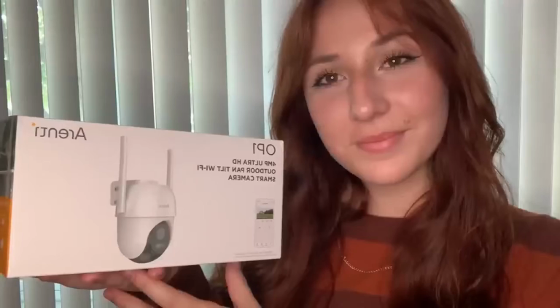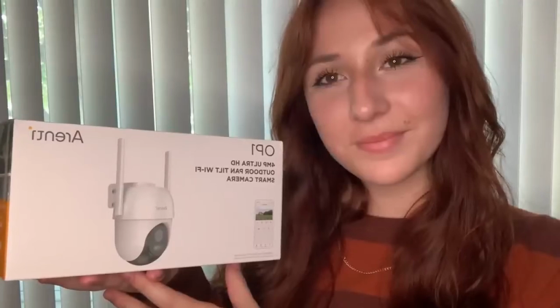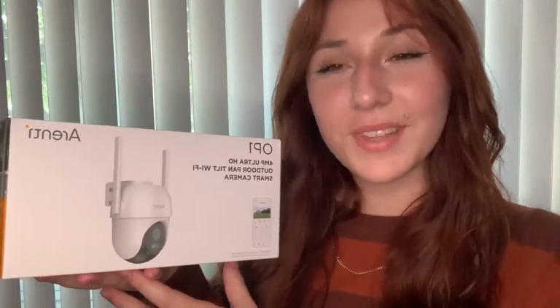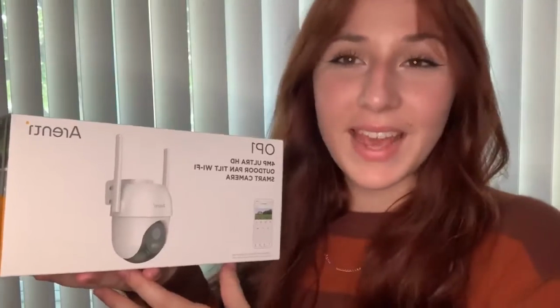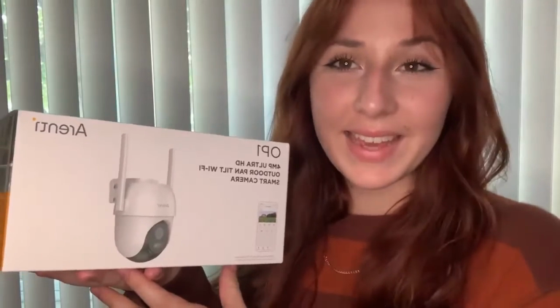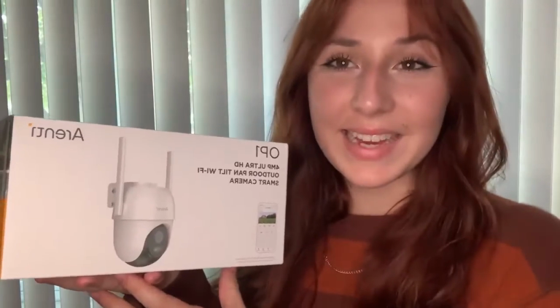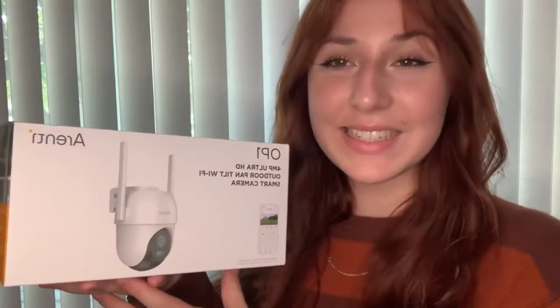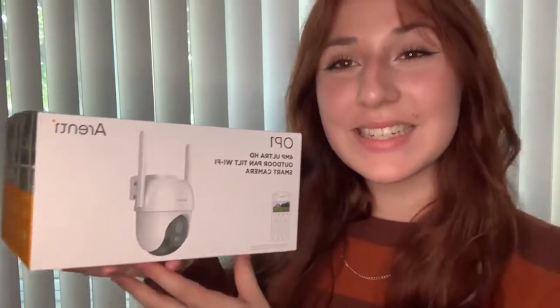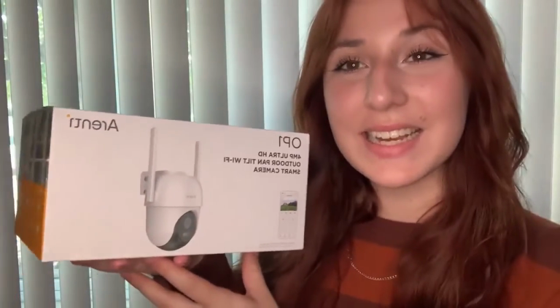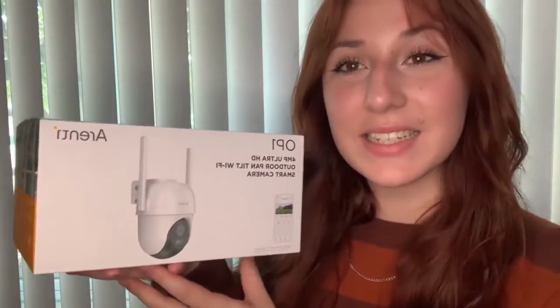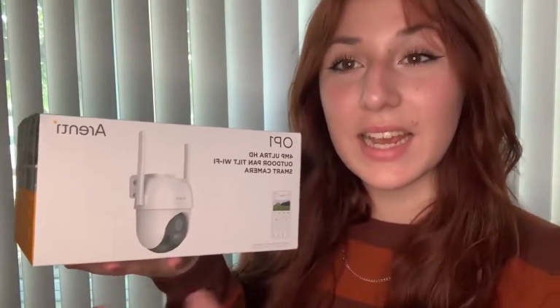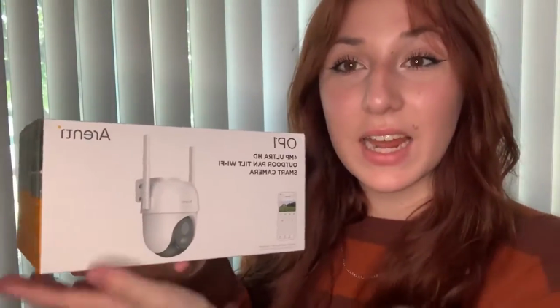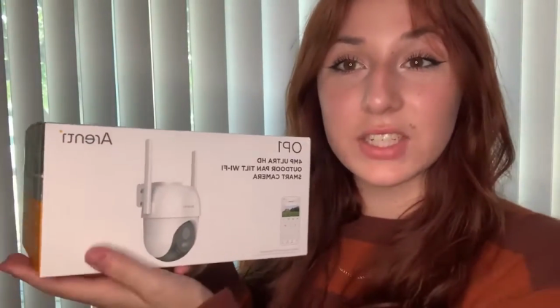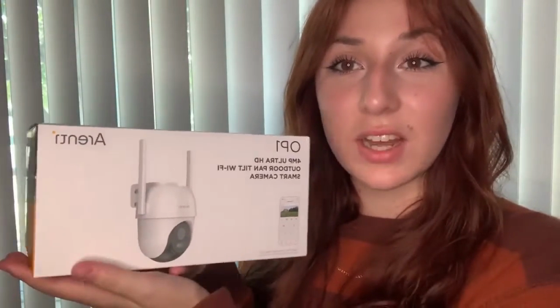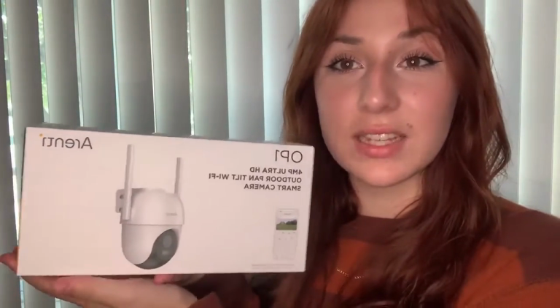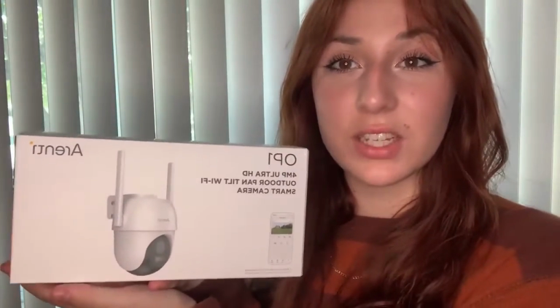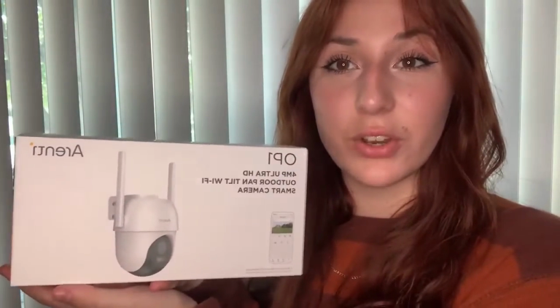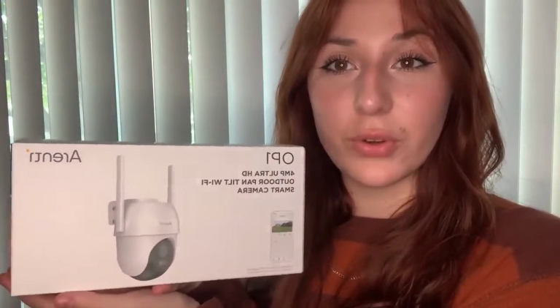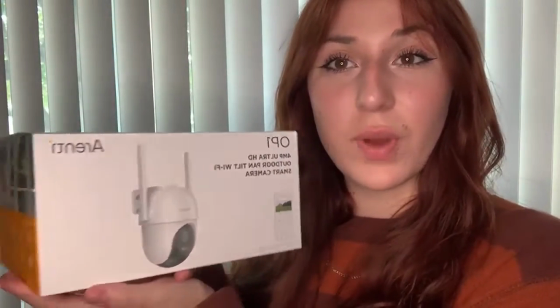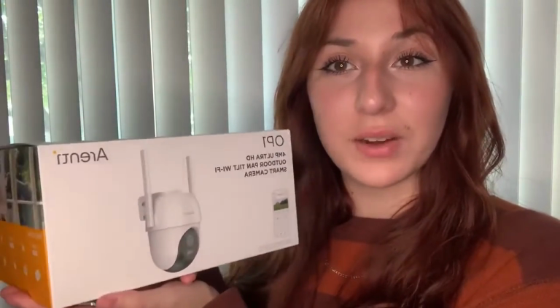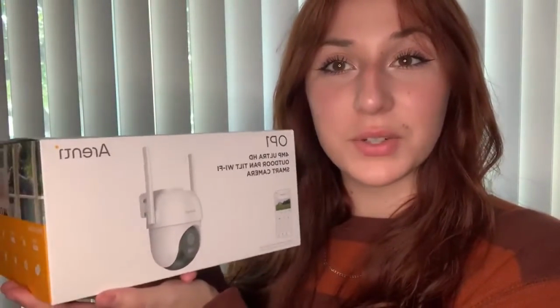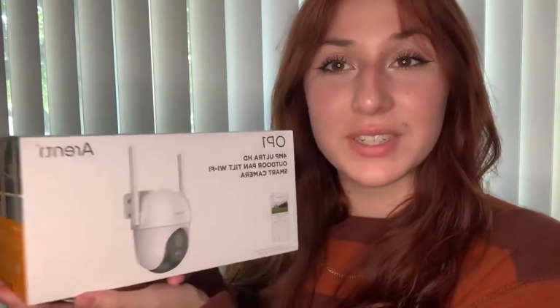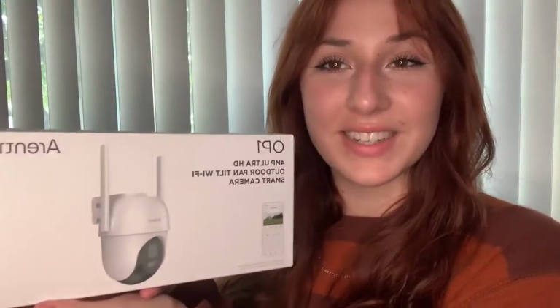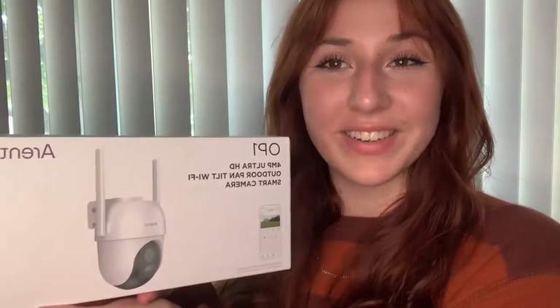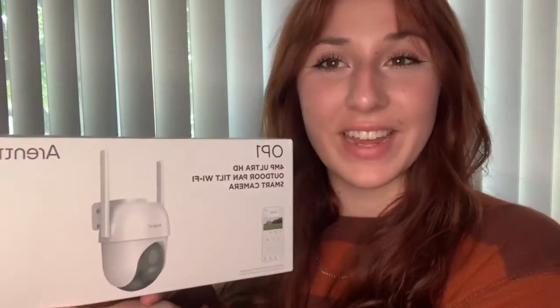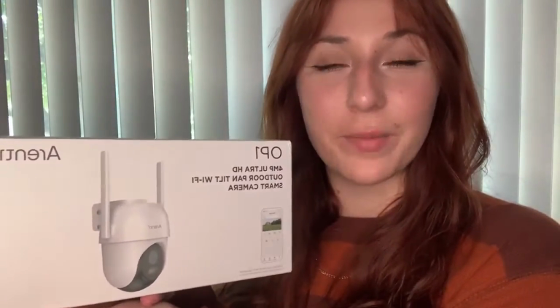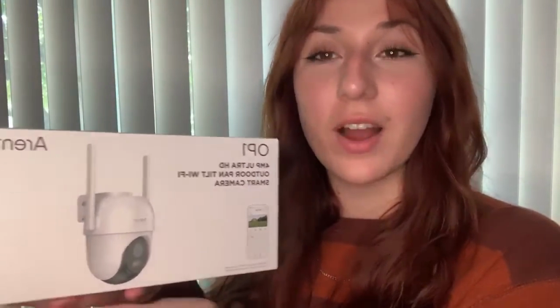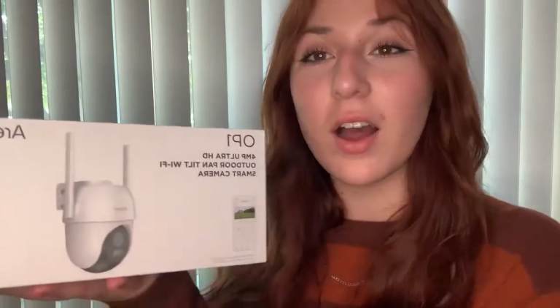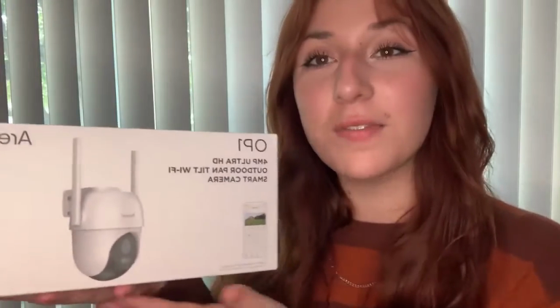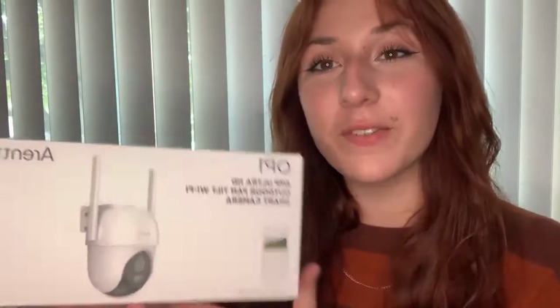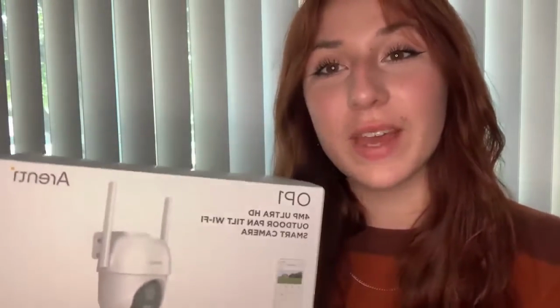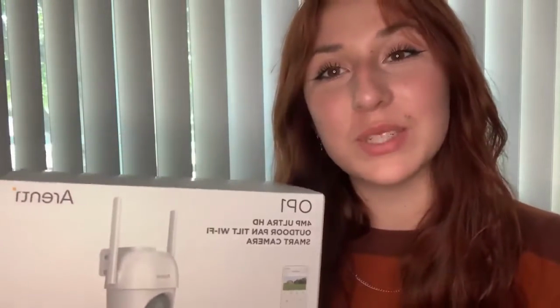Hey guys, it's Lexi, and I just got this new outdoor security camera off of Amazon.